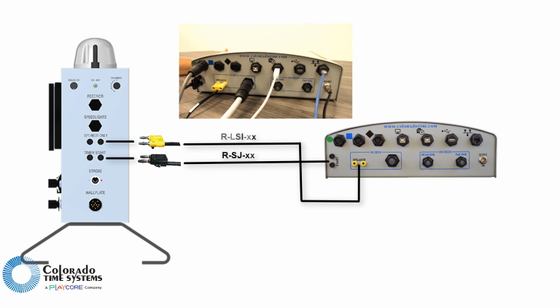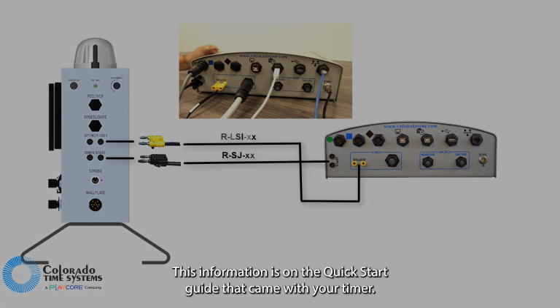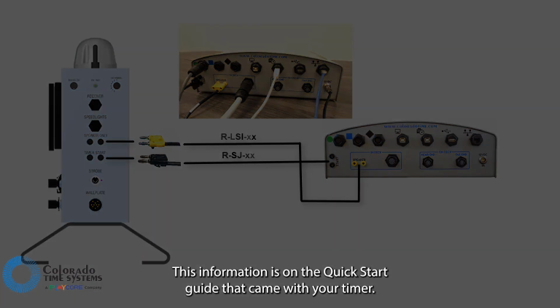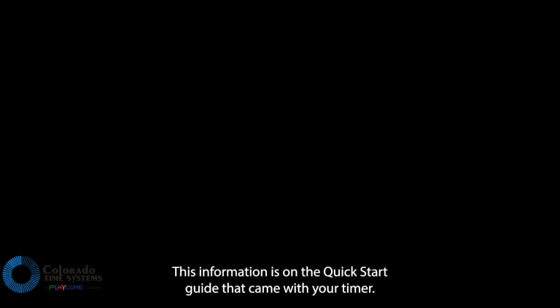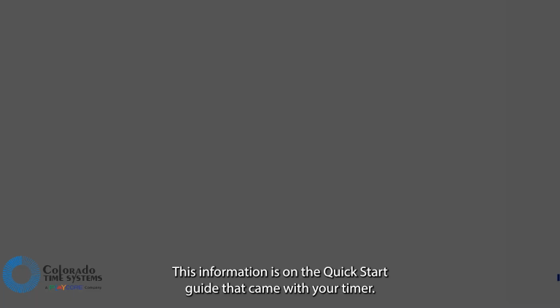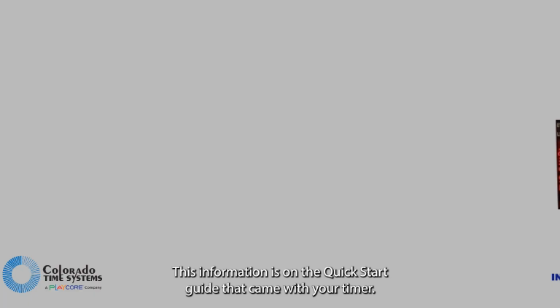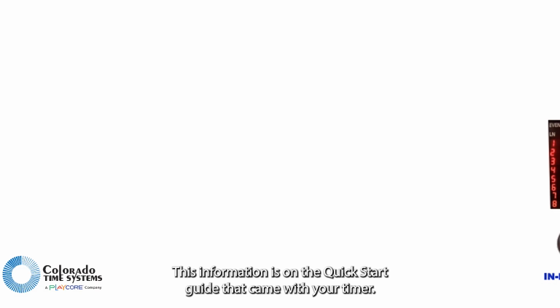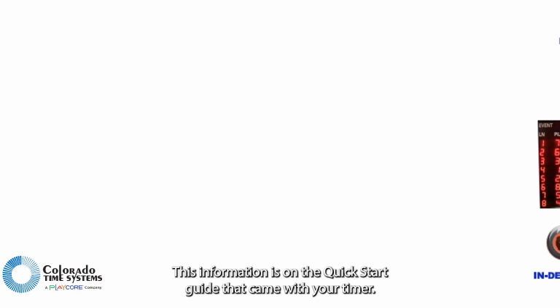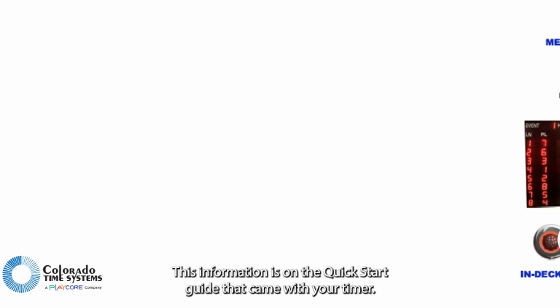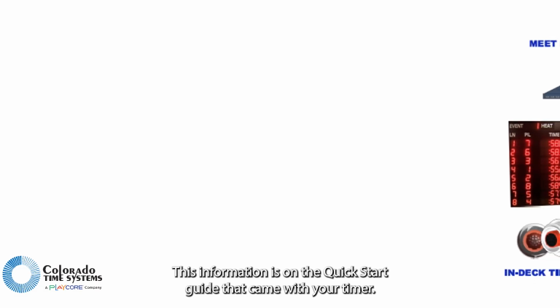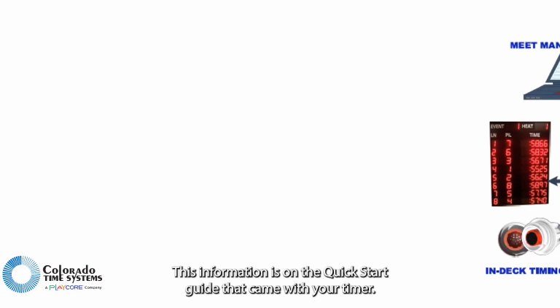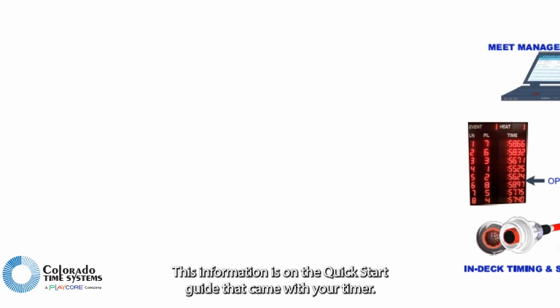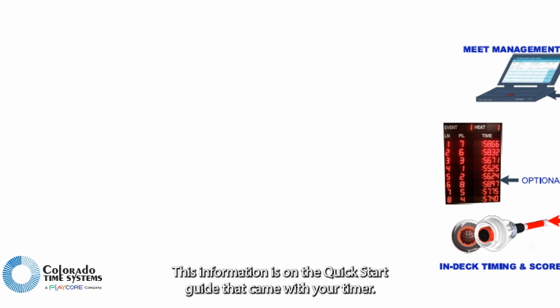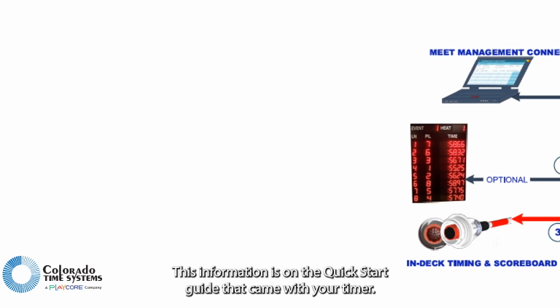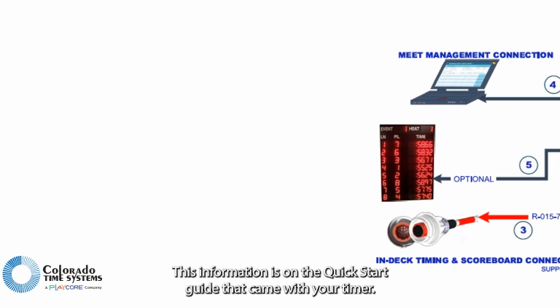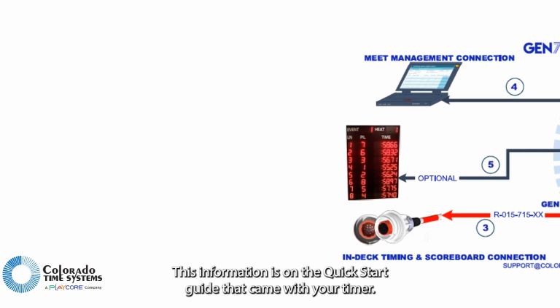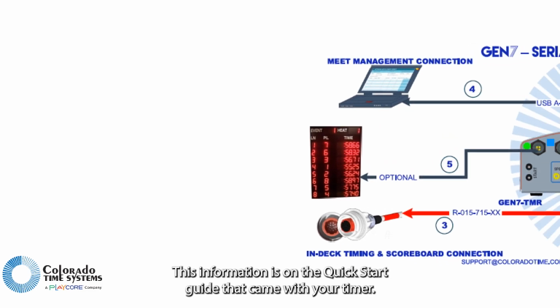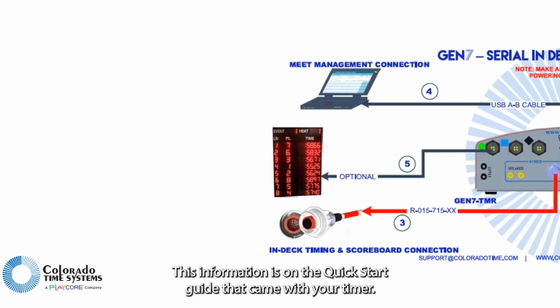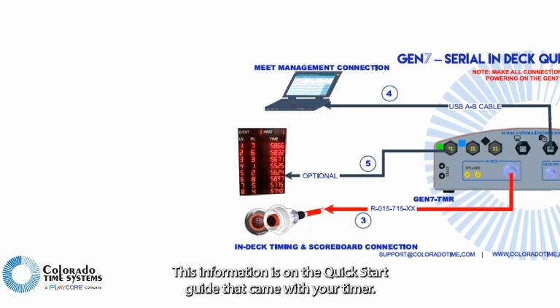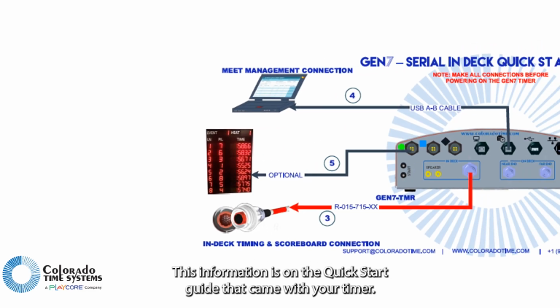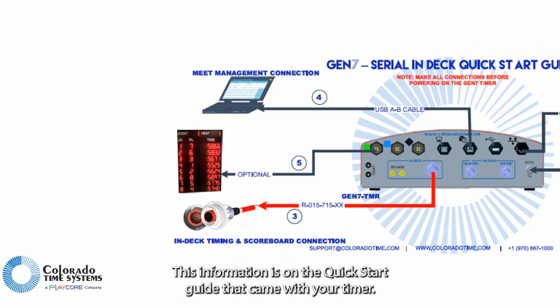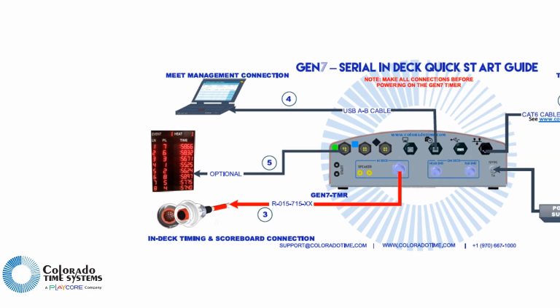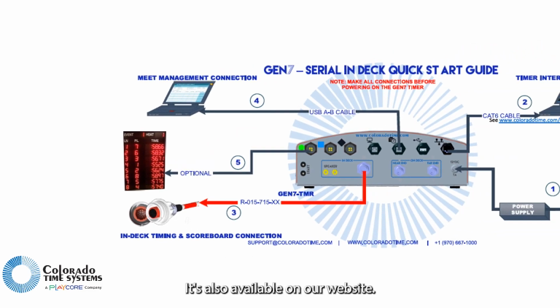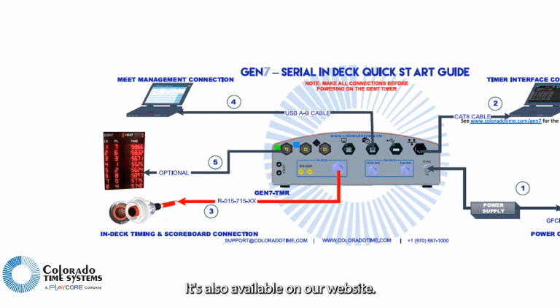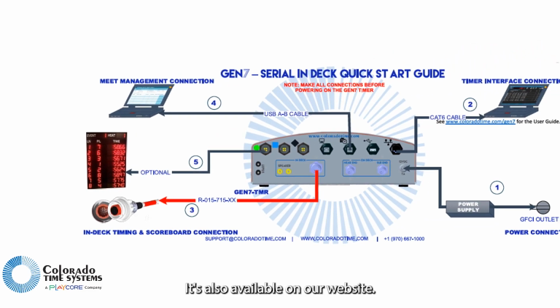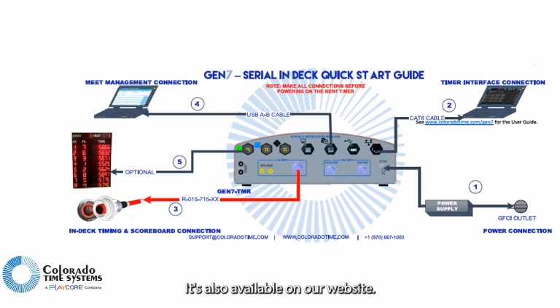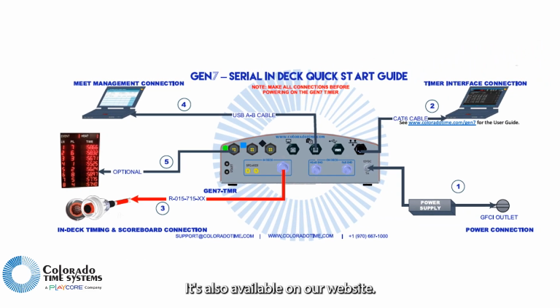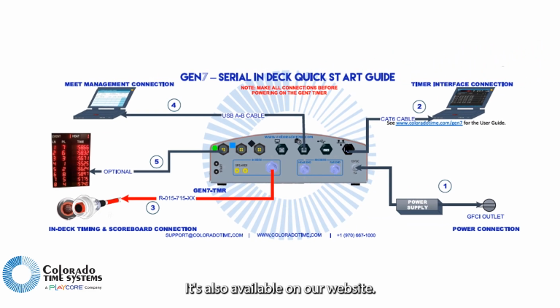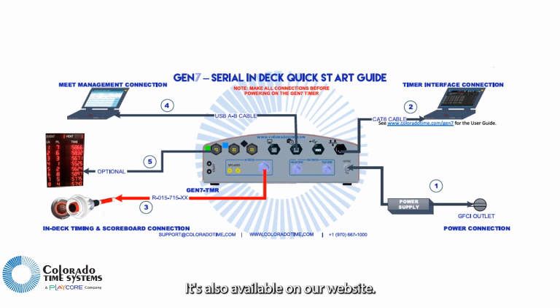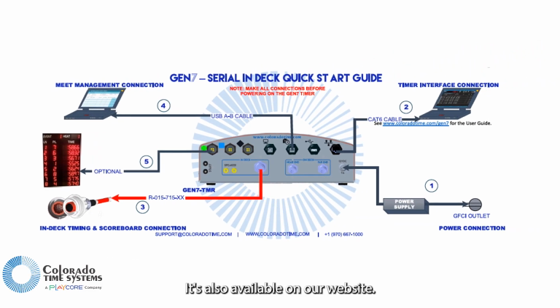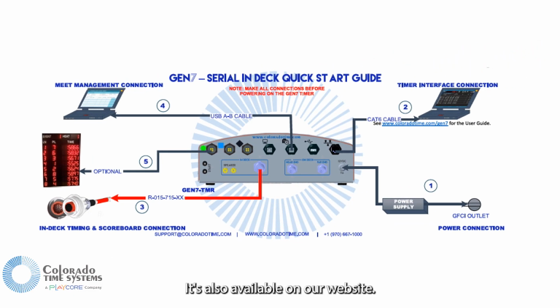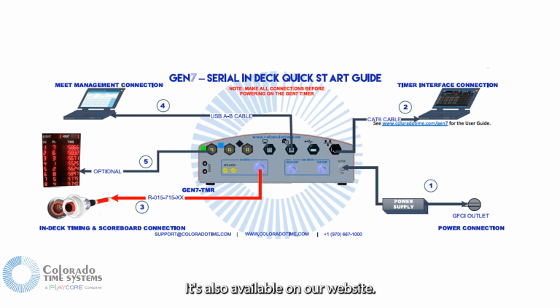This information is on the quick start guide that came with your timer. It's also available on our website — check out the link in the description below!